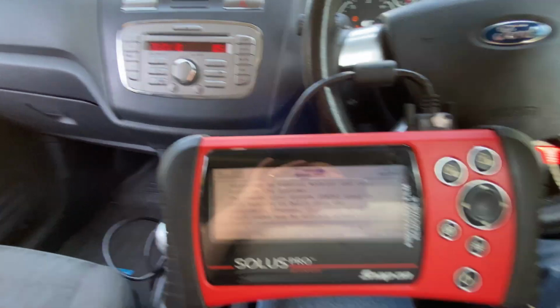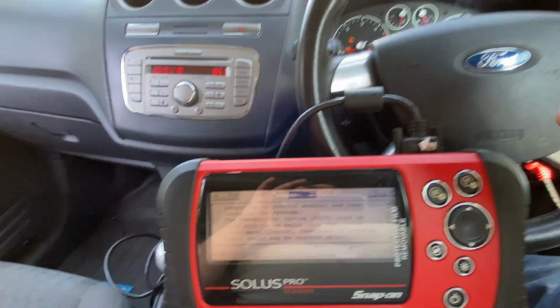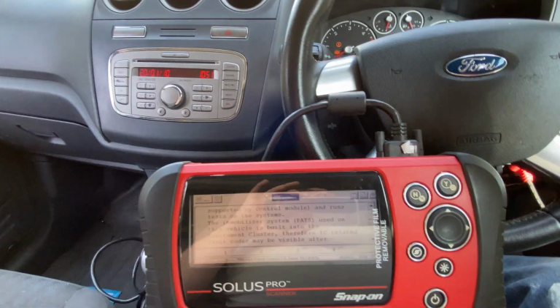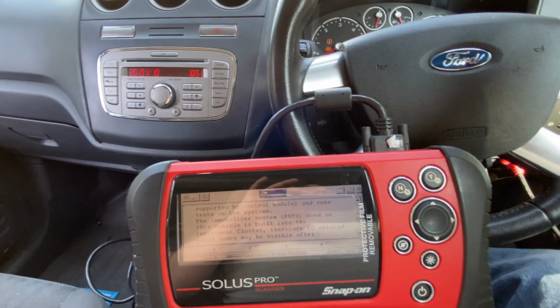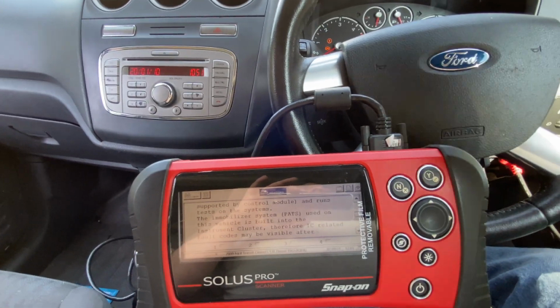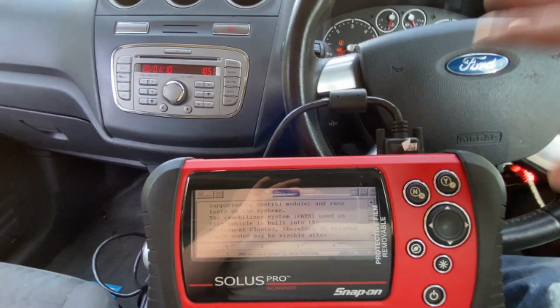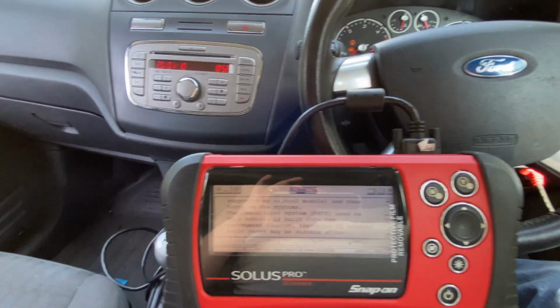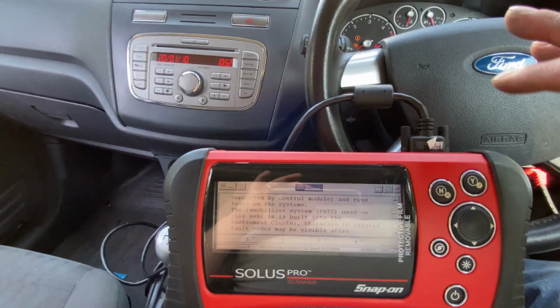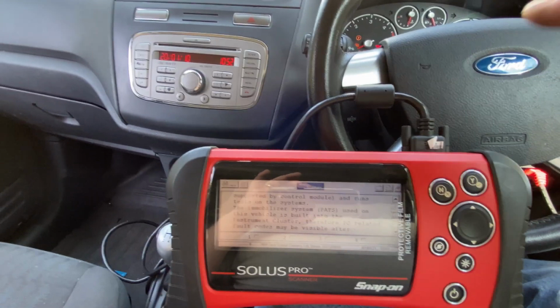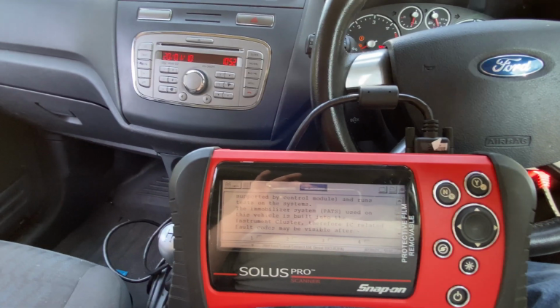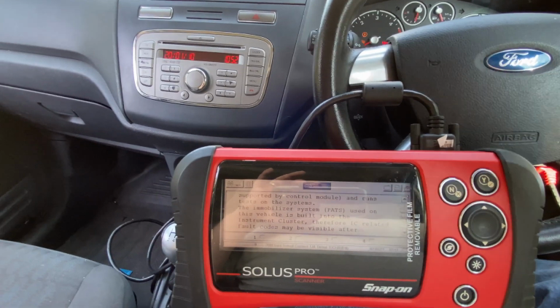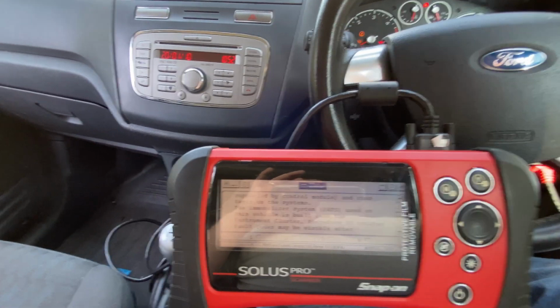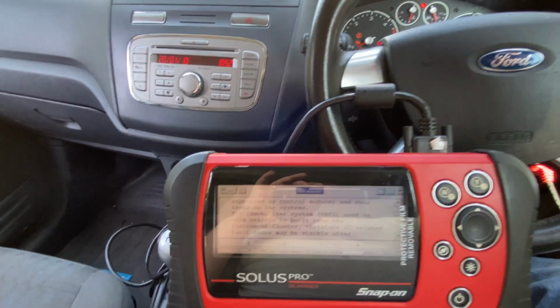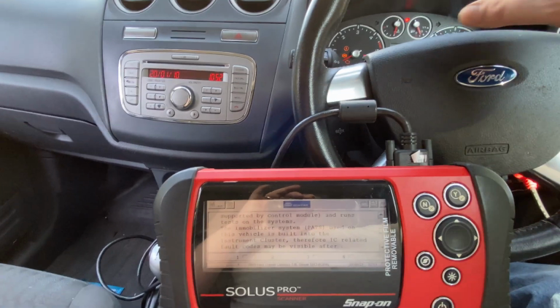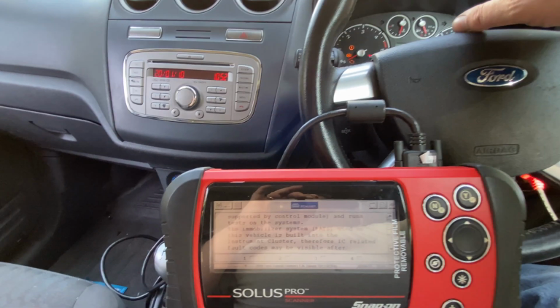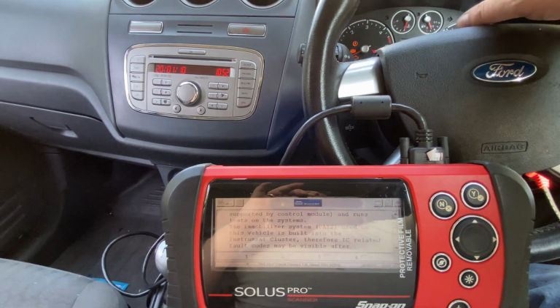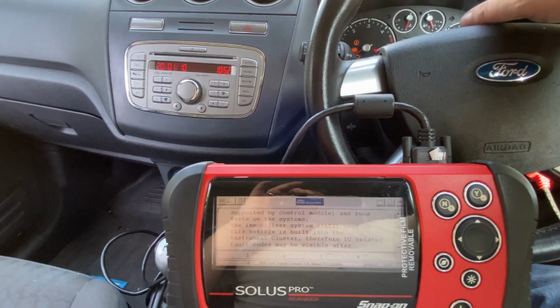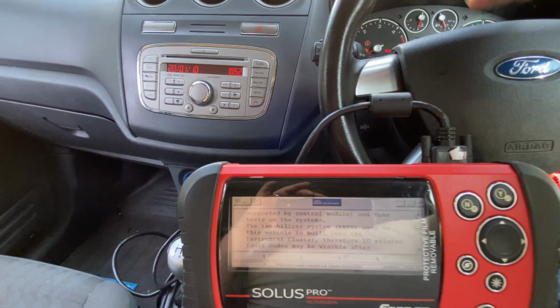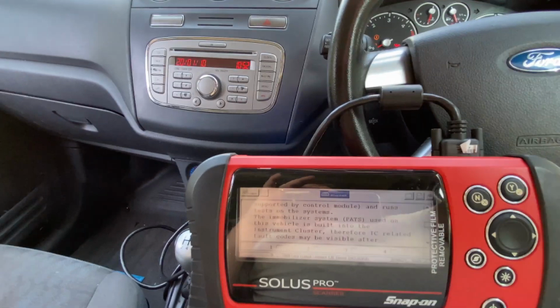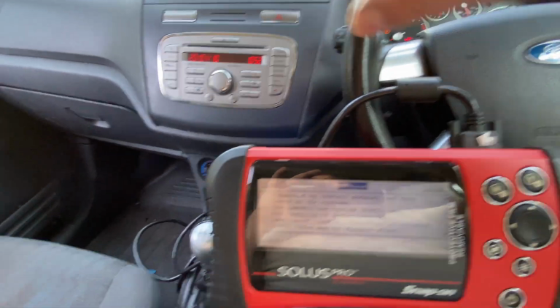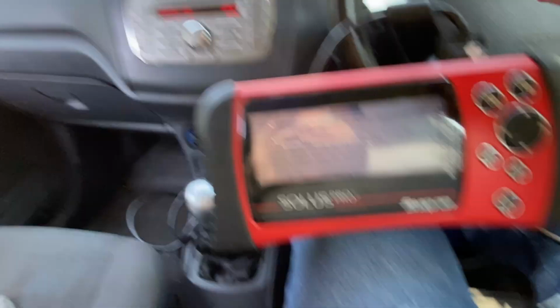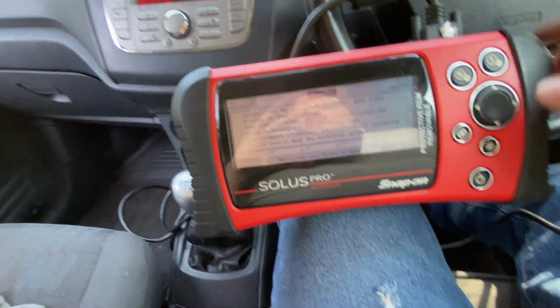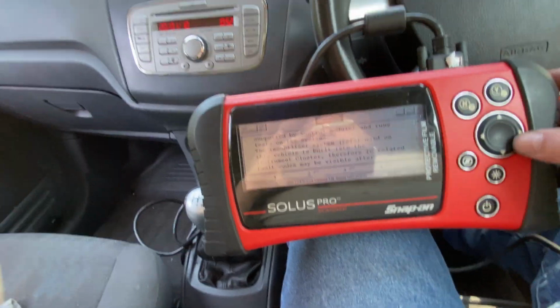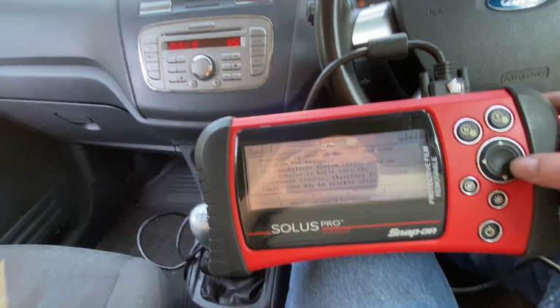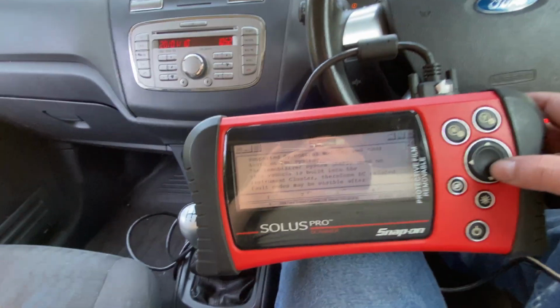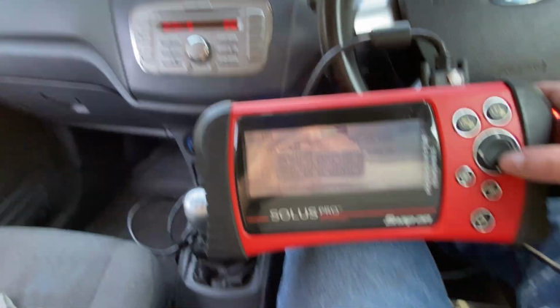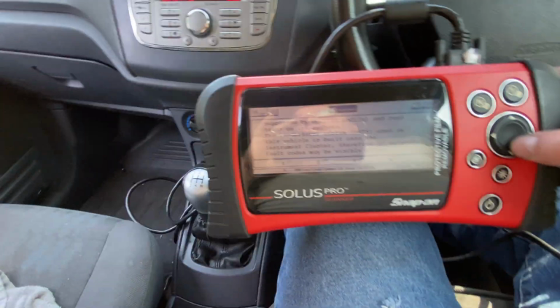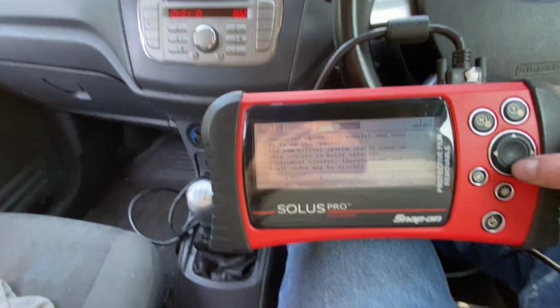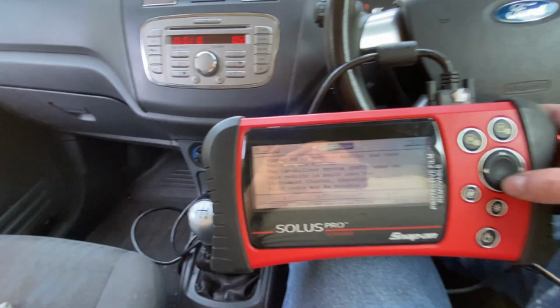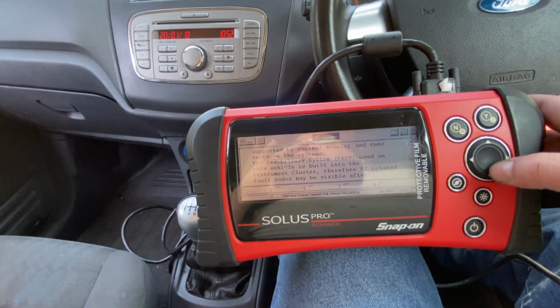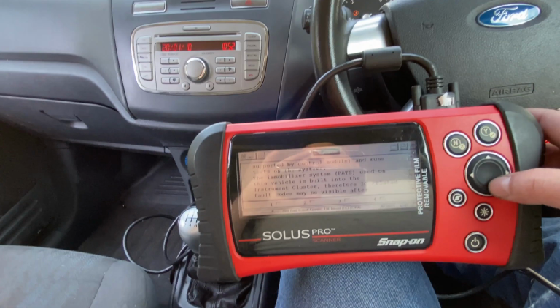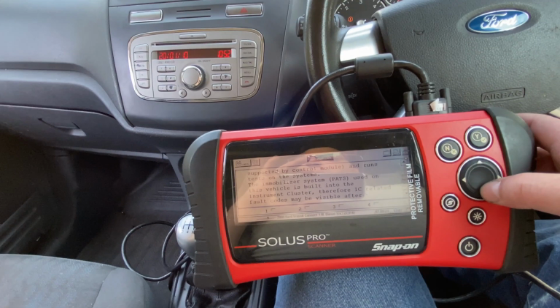On these vehicles, the immobiliser is actually built into the instrument cluster, not the PCM or engine control module.